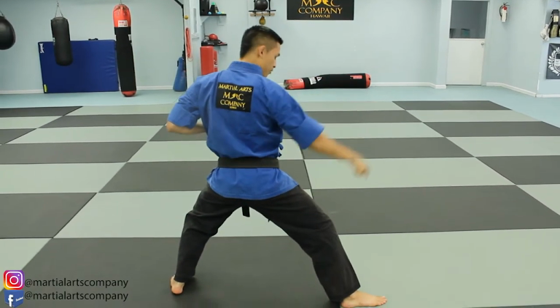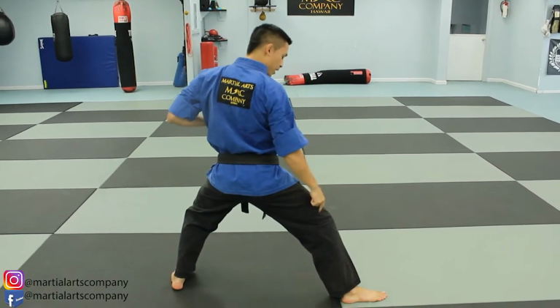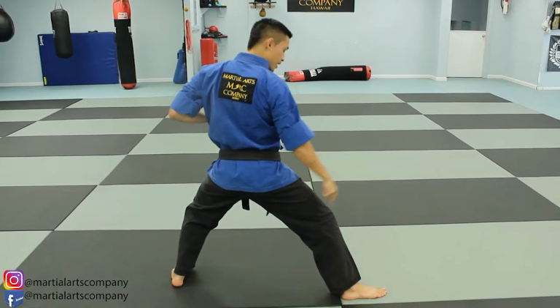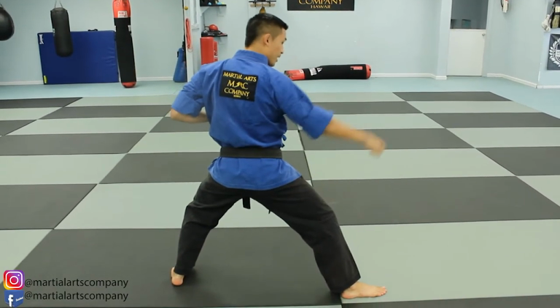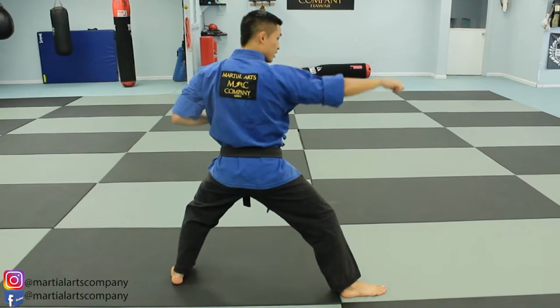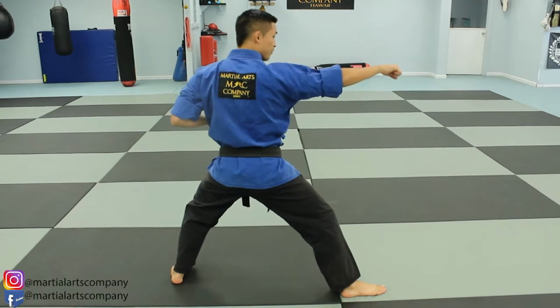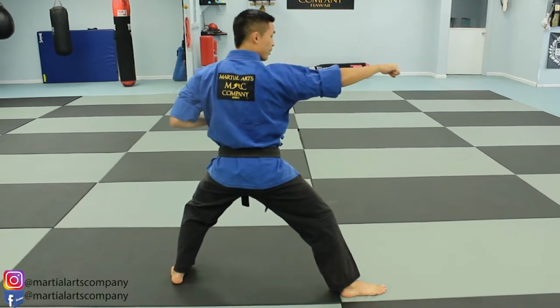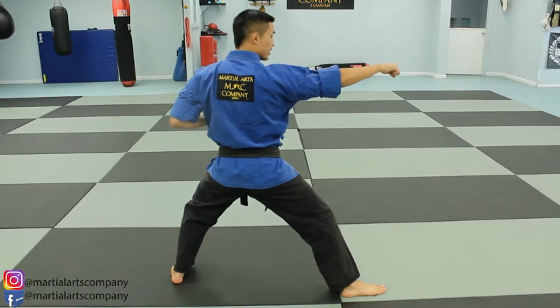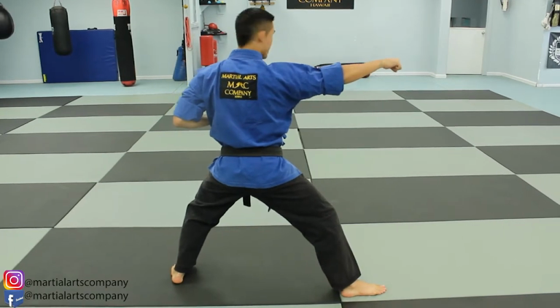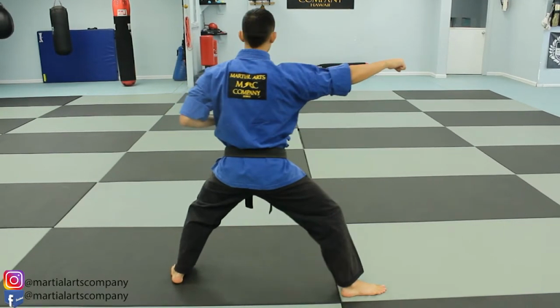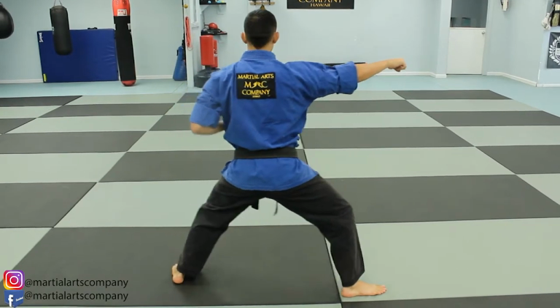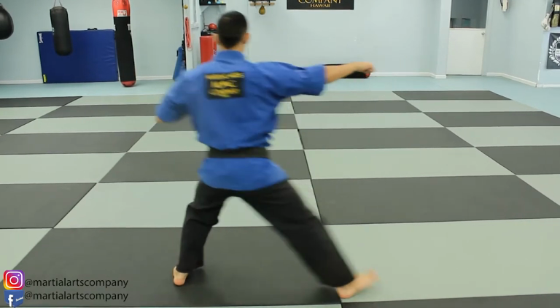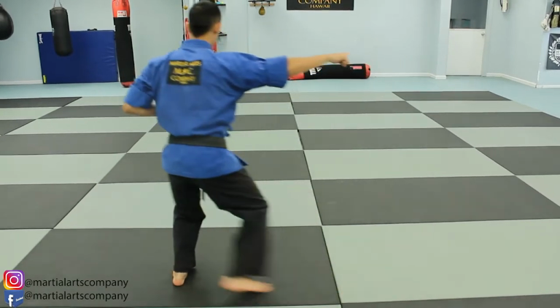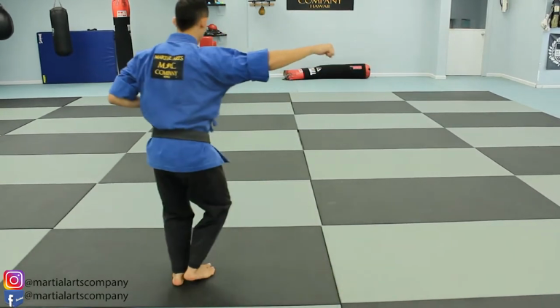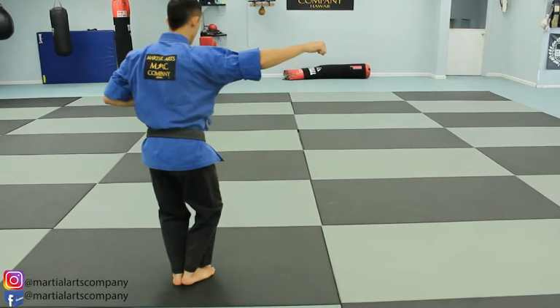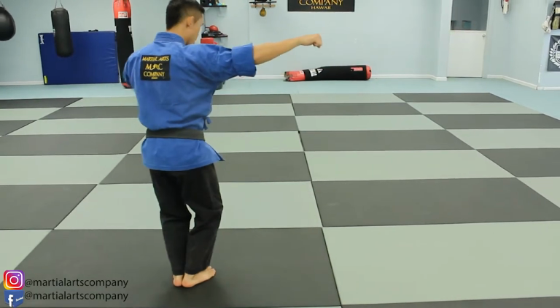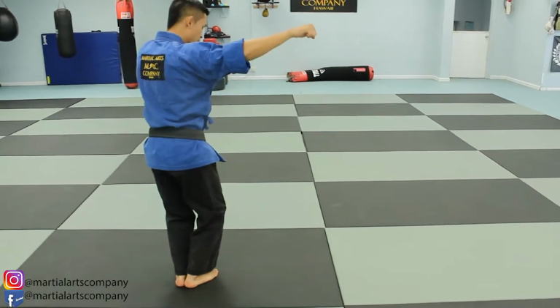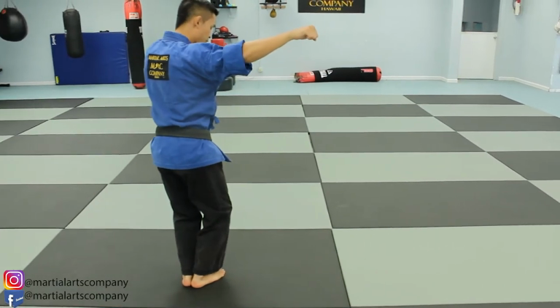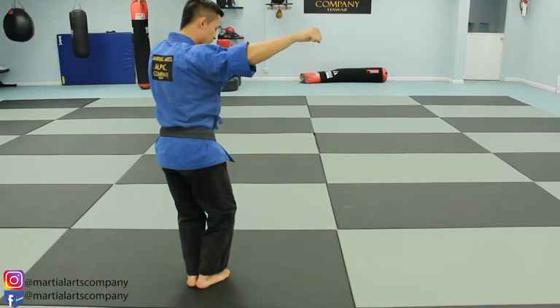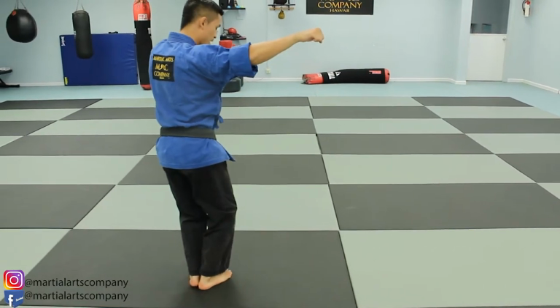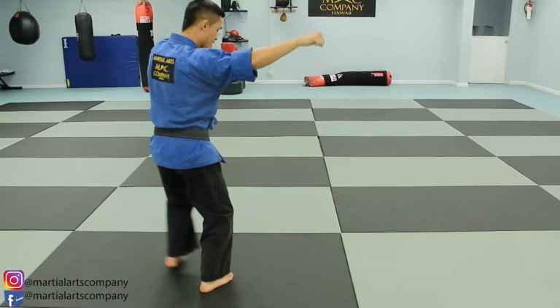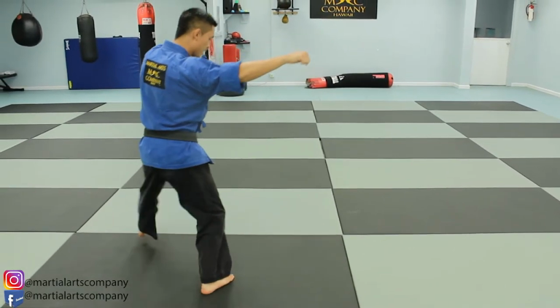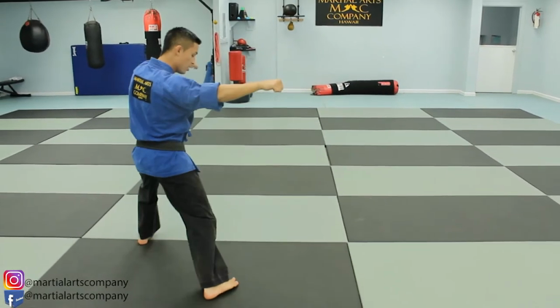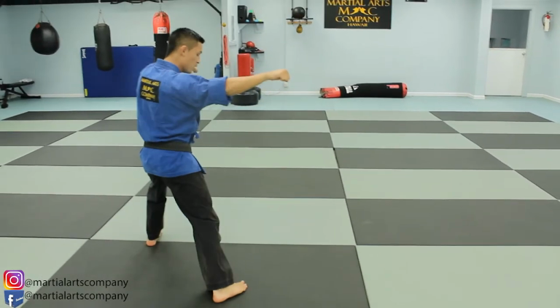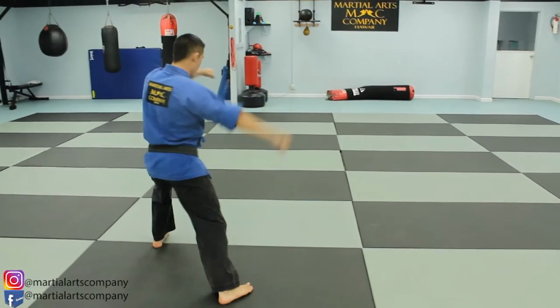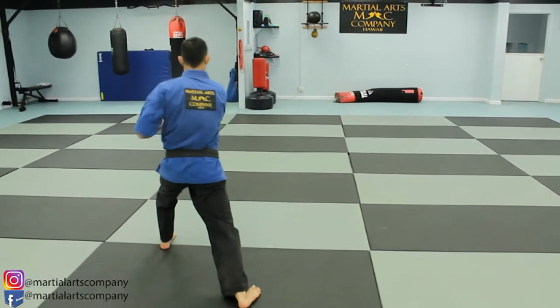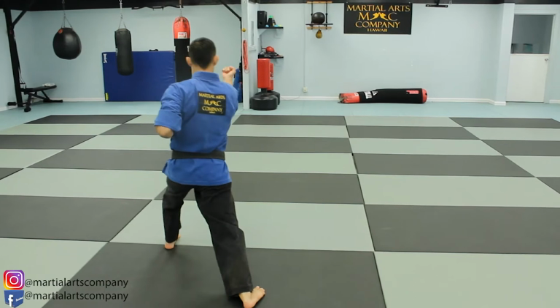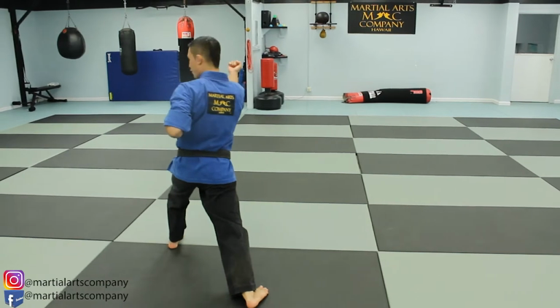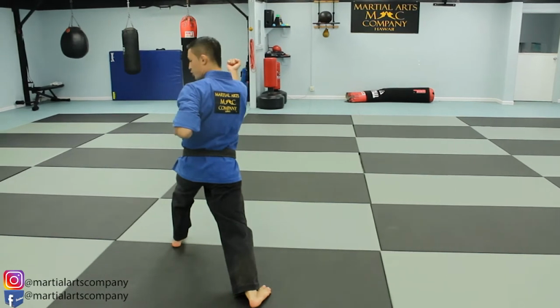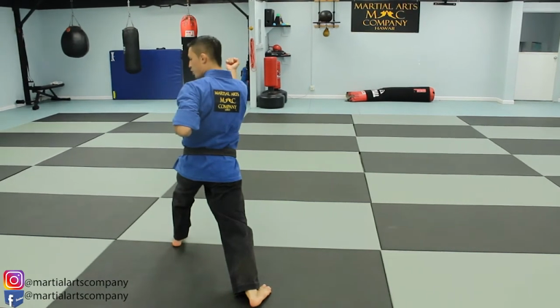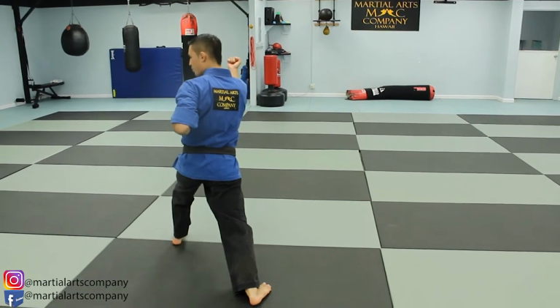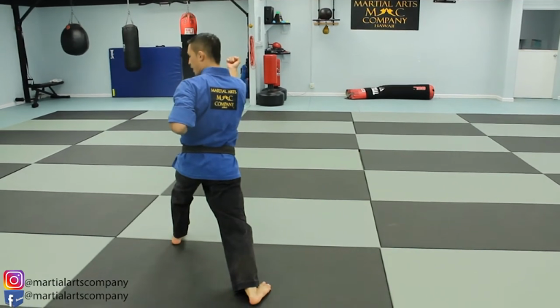Right leg comes to the left leg, come to the center — forward stance.